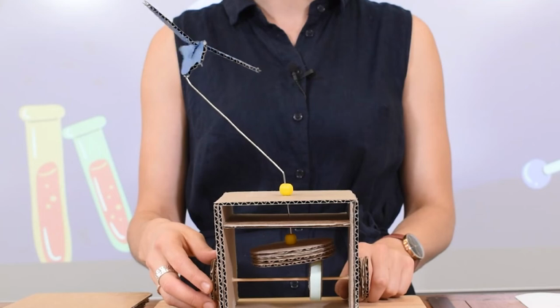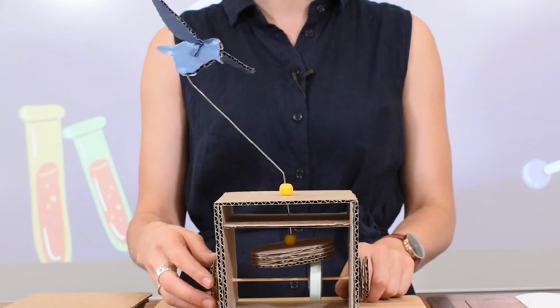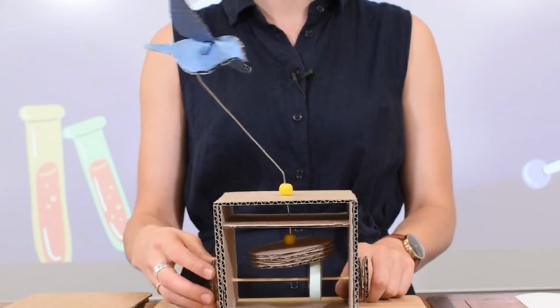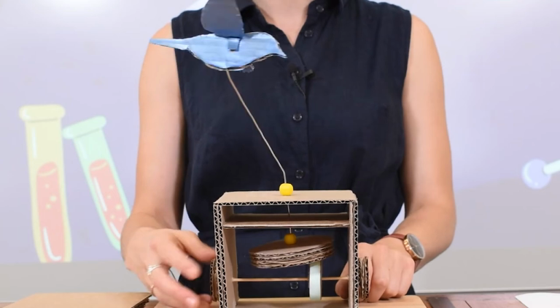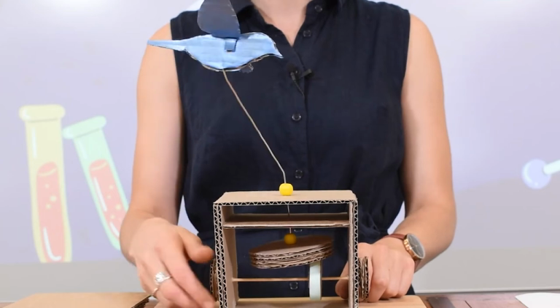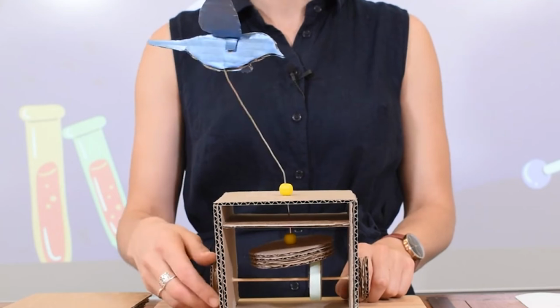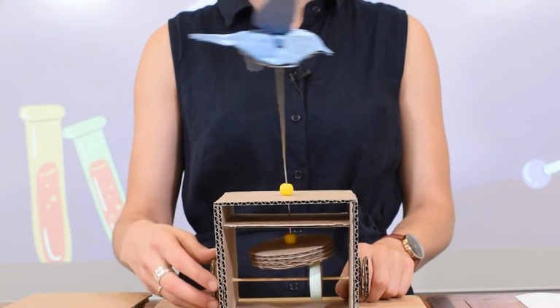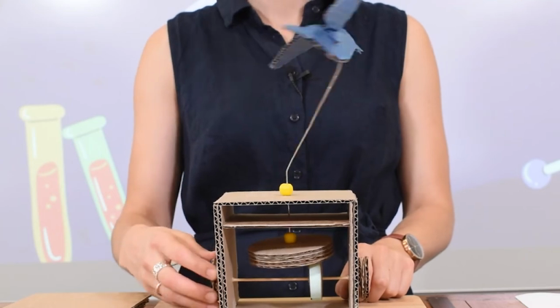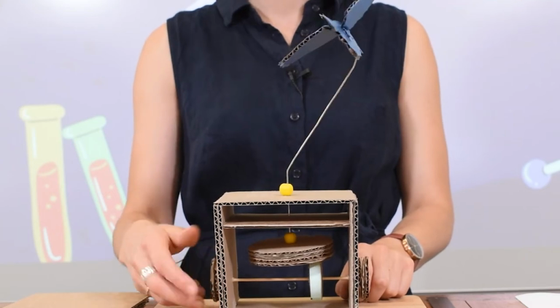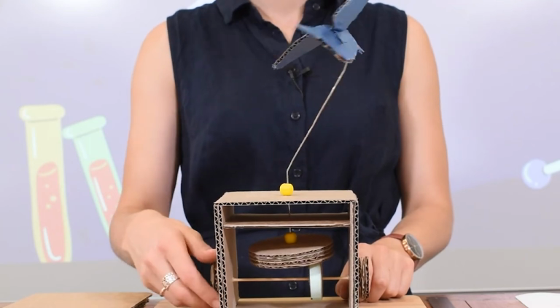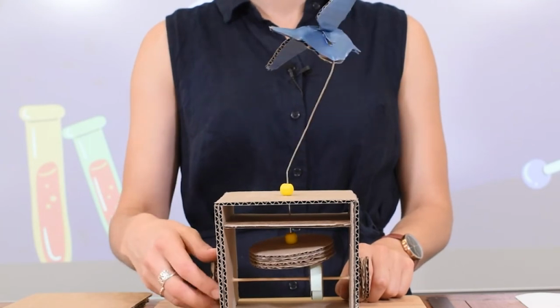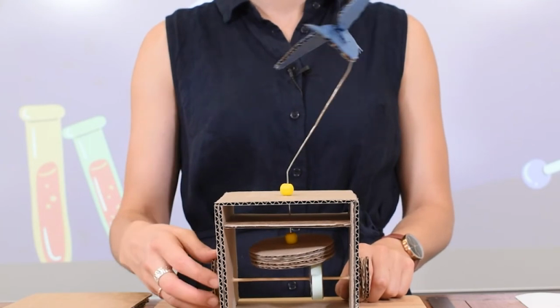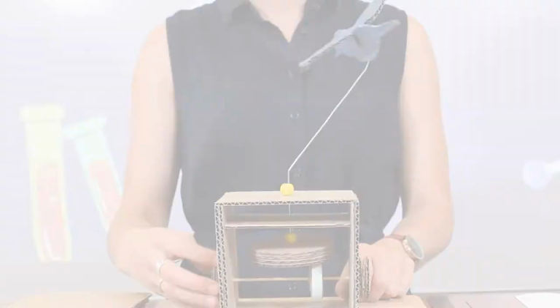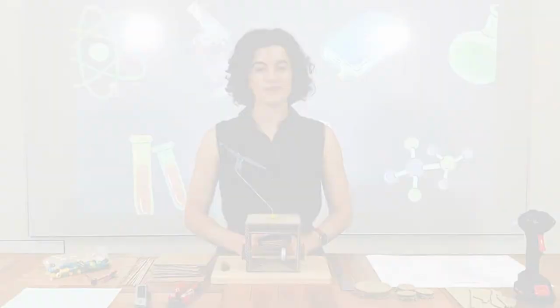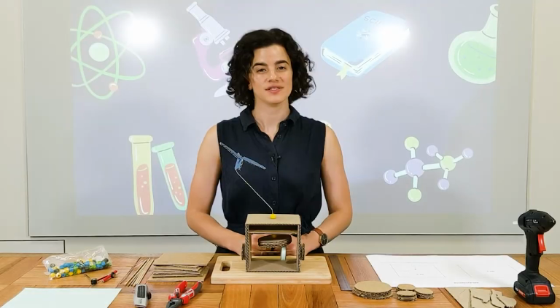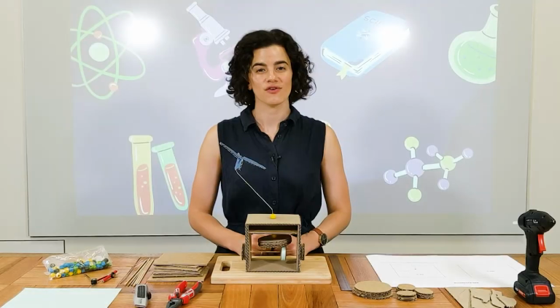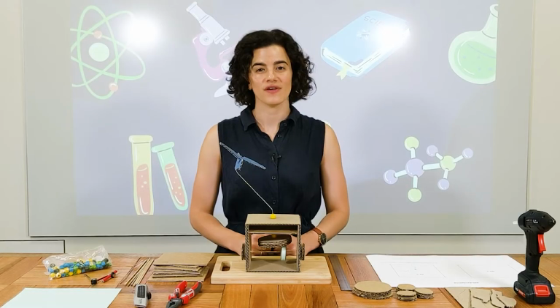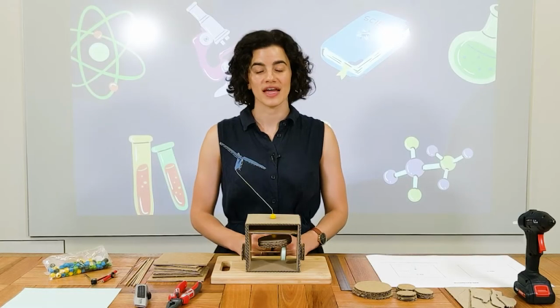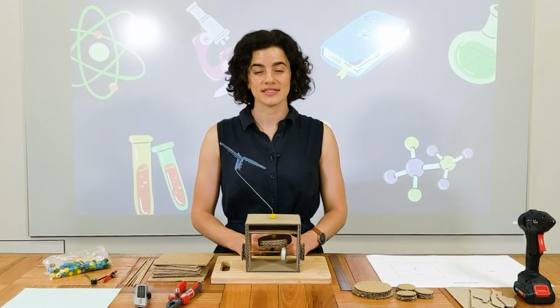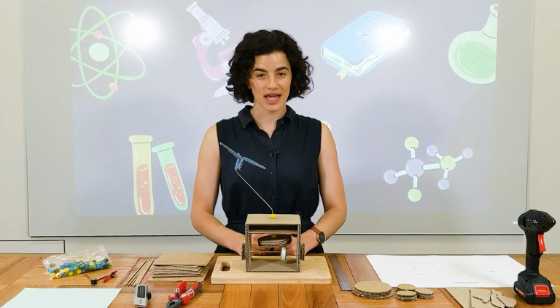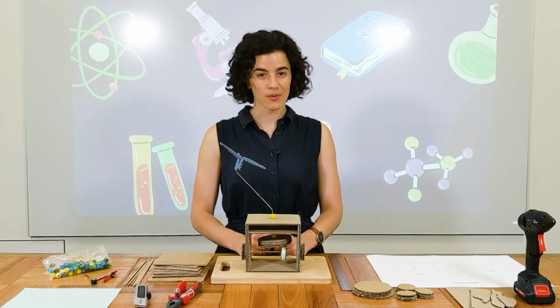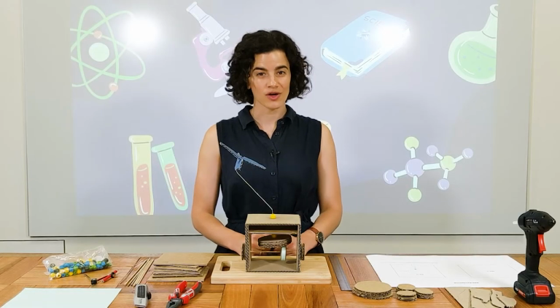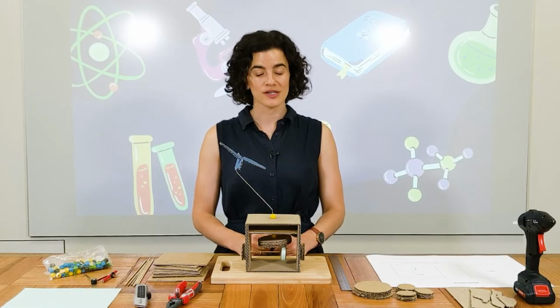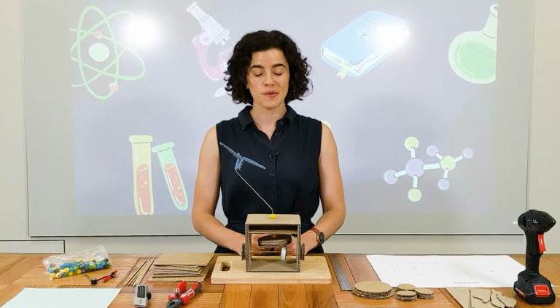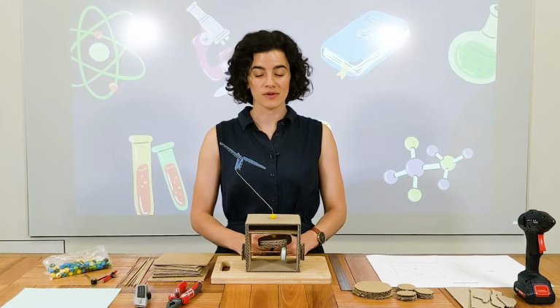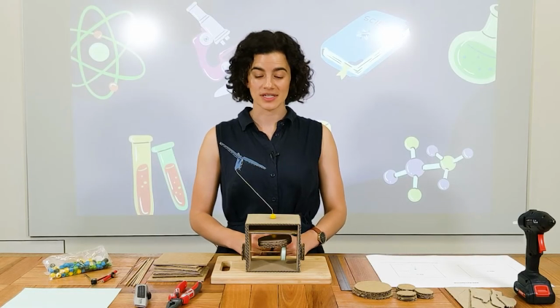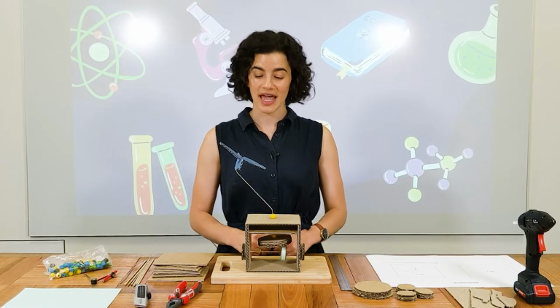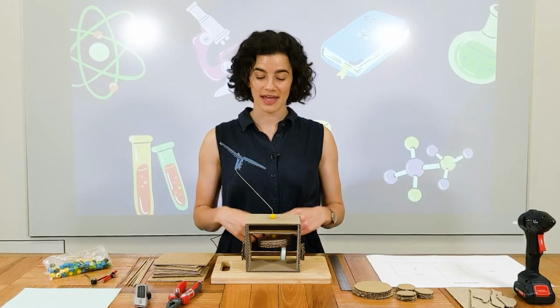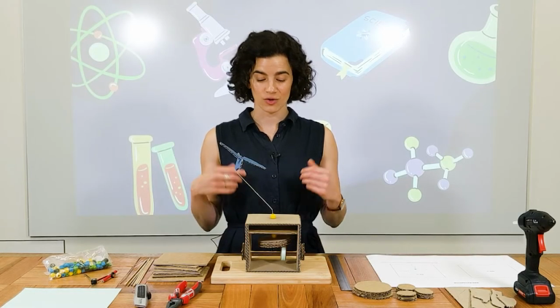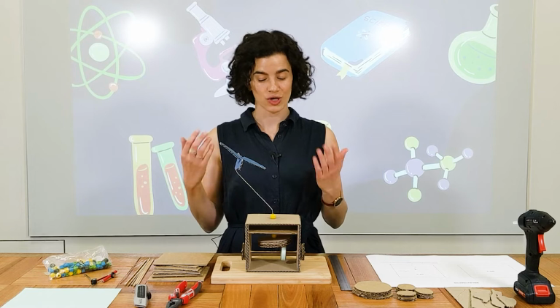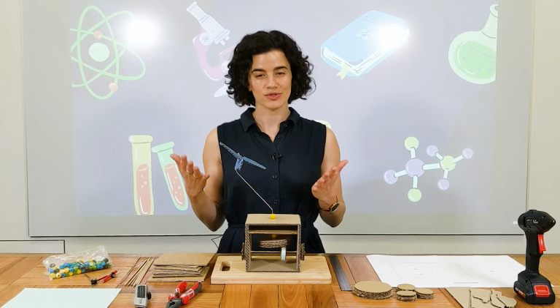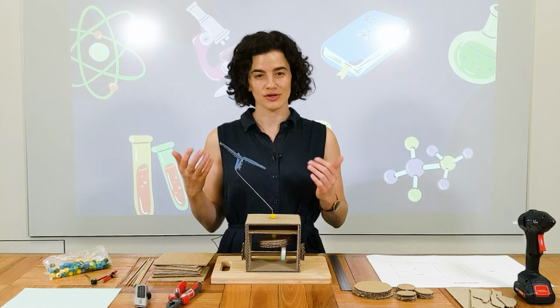Hello and welcome to WizKids Online. My name is Sophie and today we're going to be building an automaton.